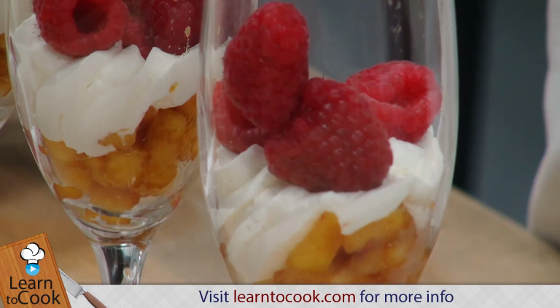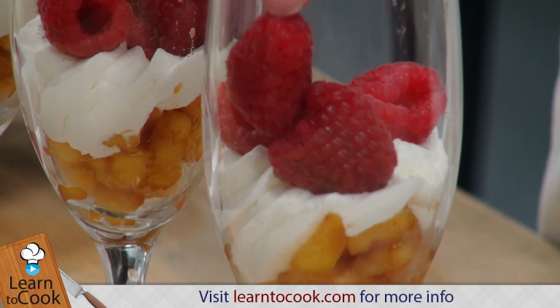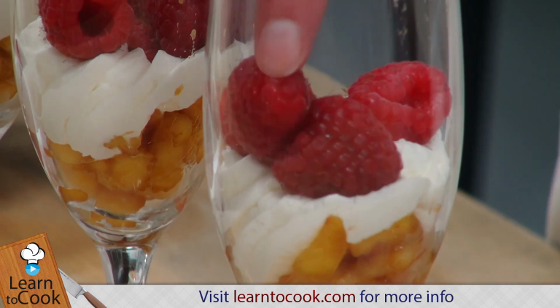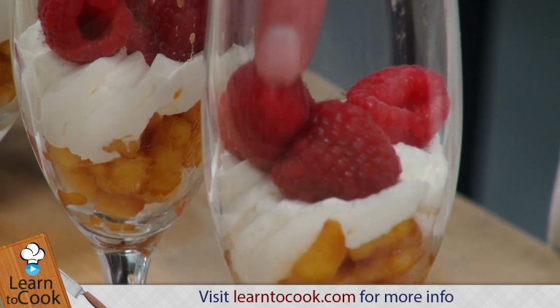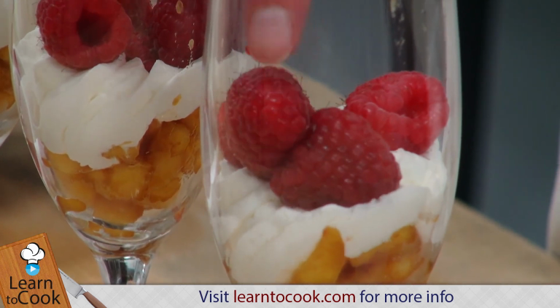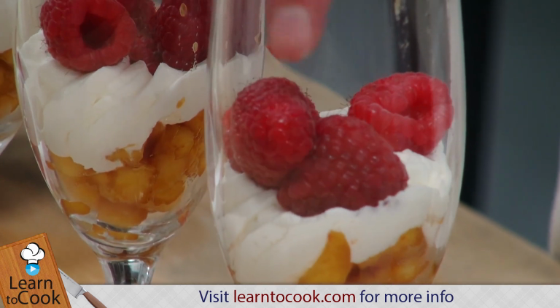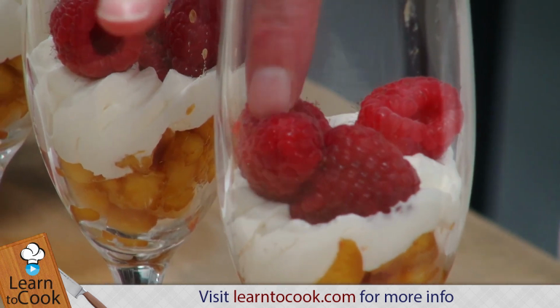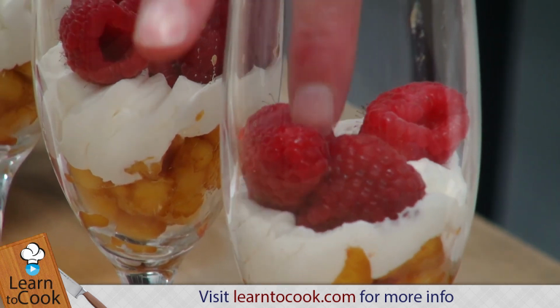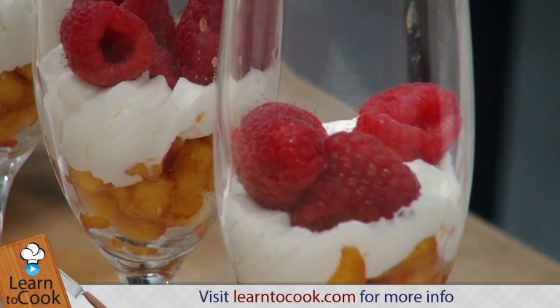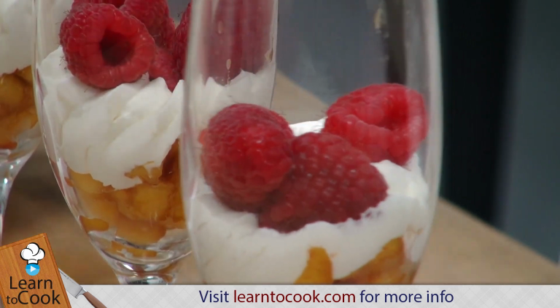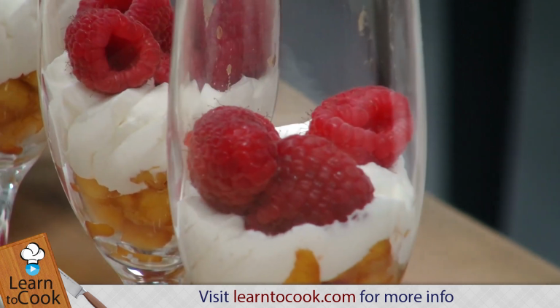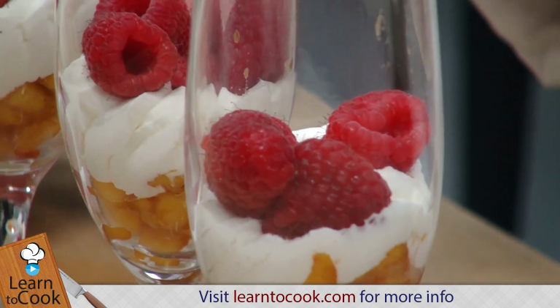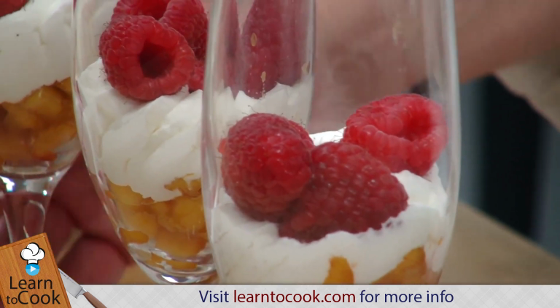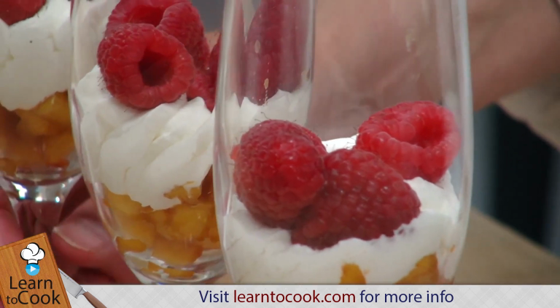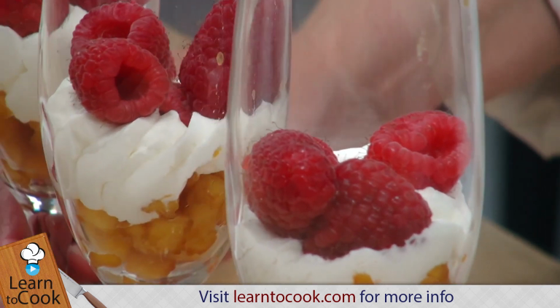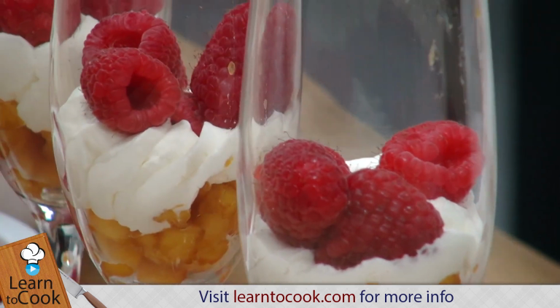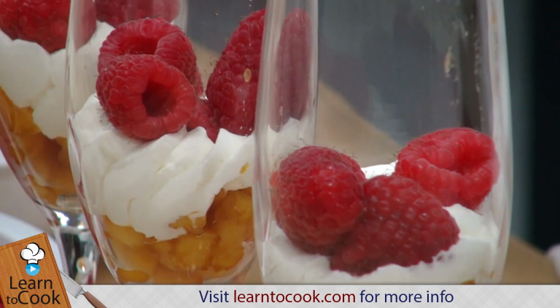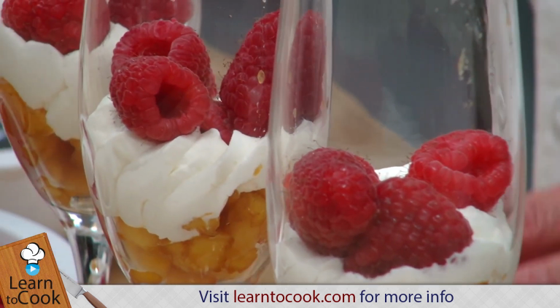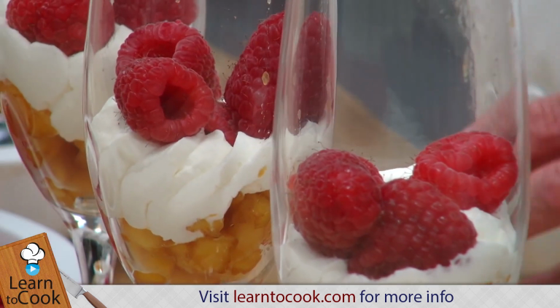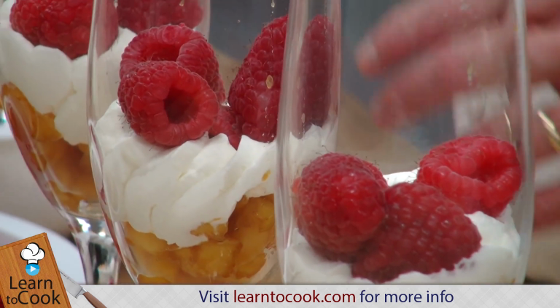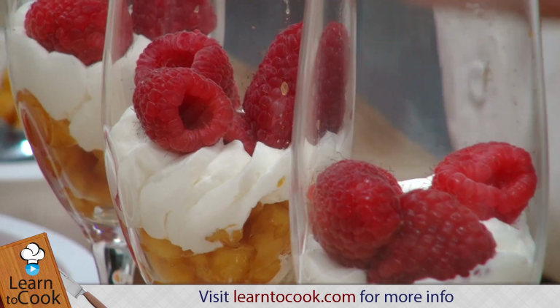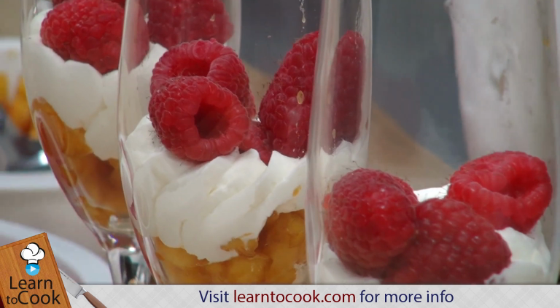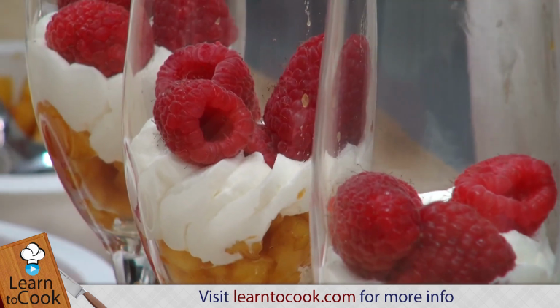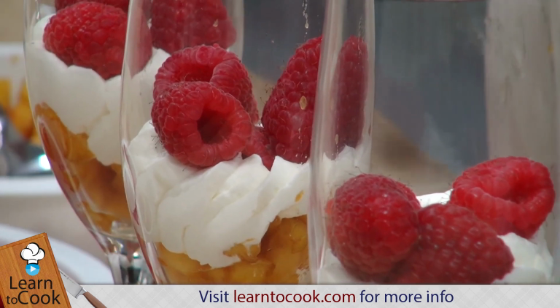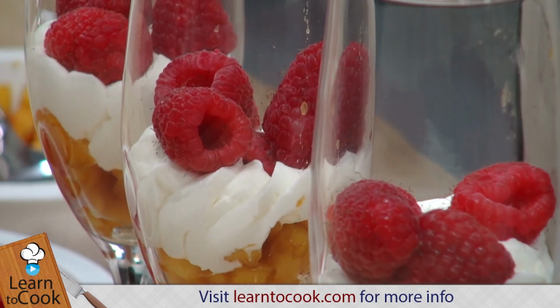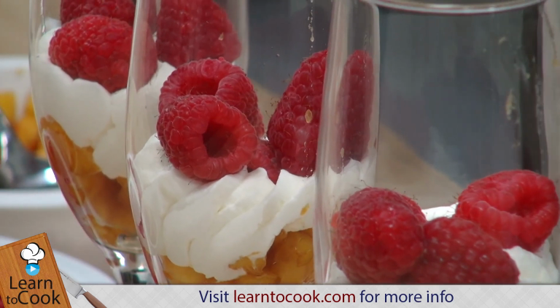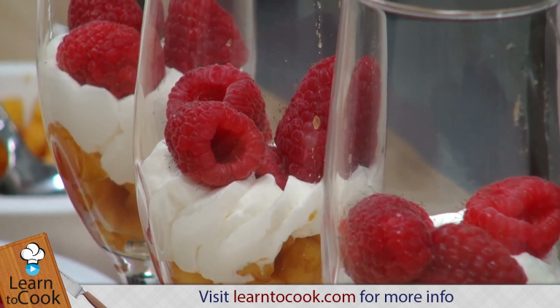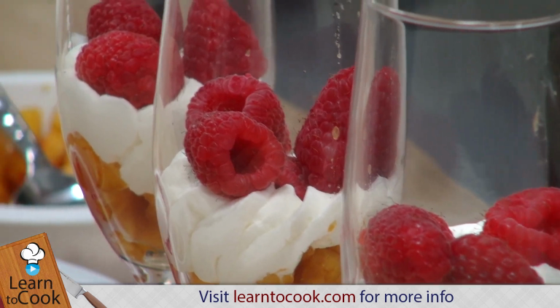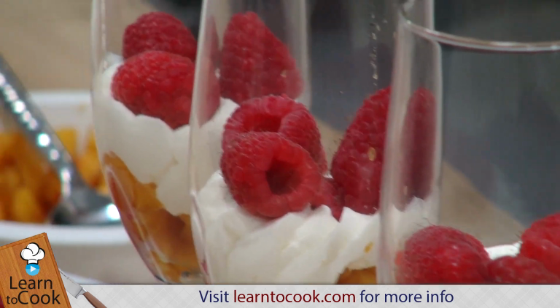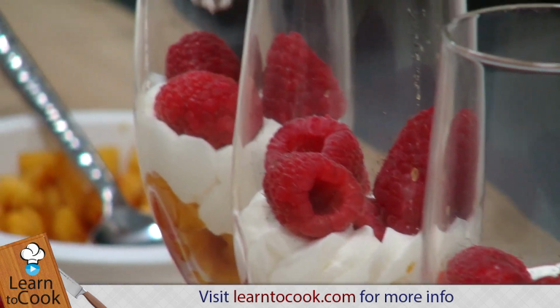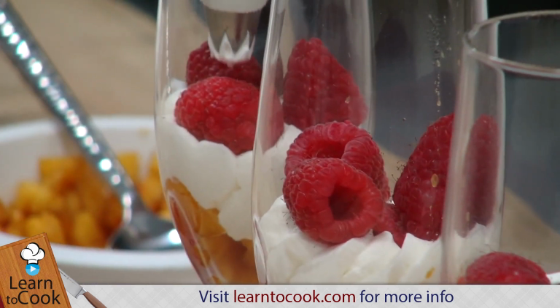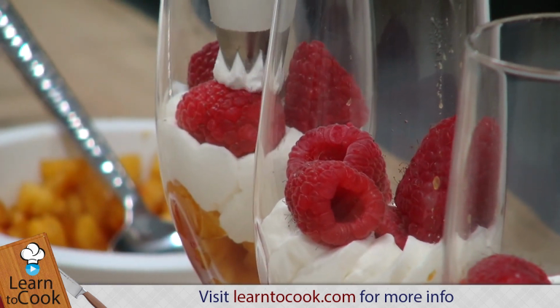Anything in a champagne glass, especially a fluted one, is always so elegant.